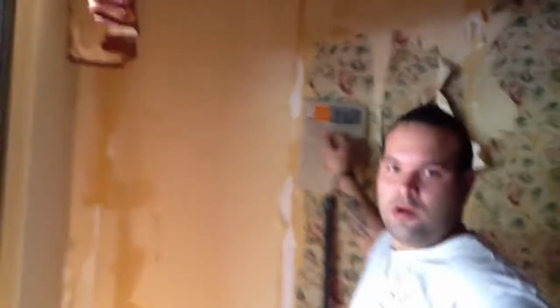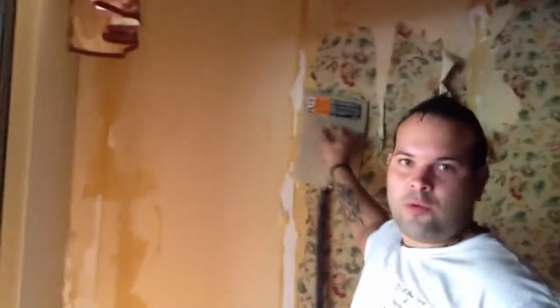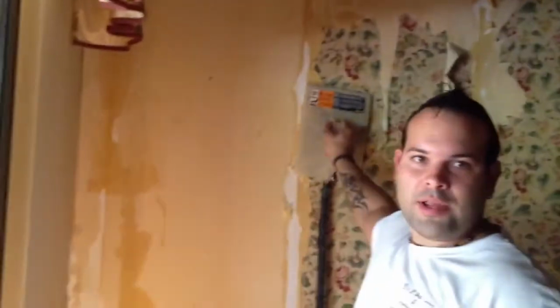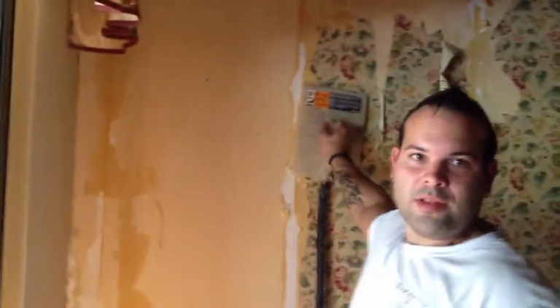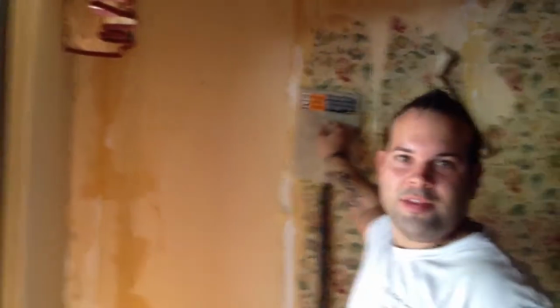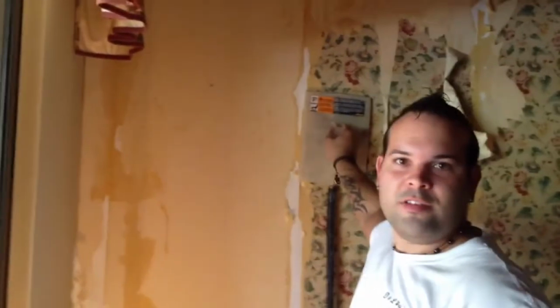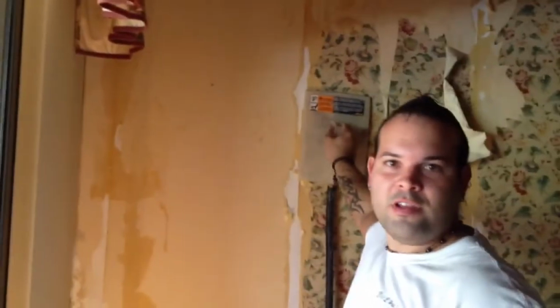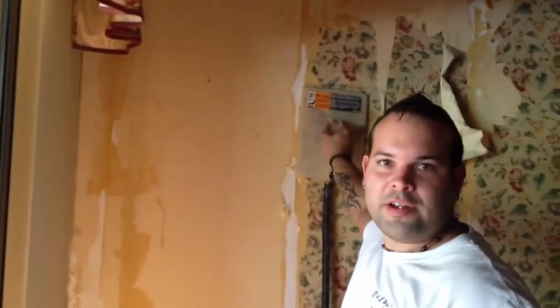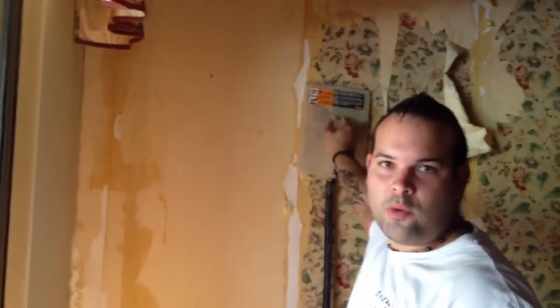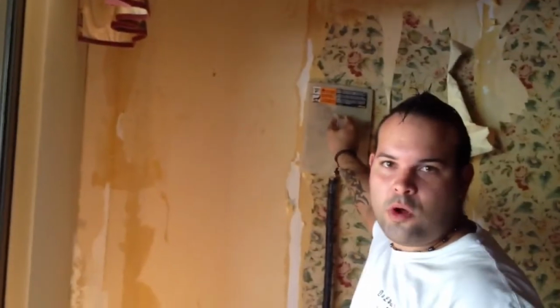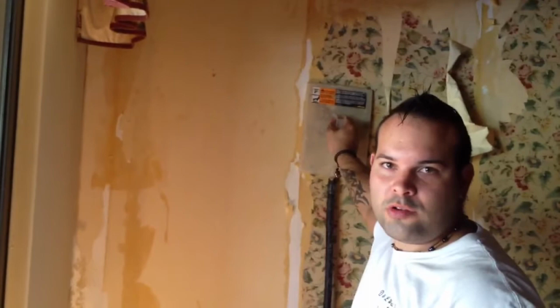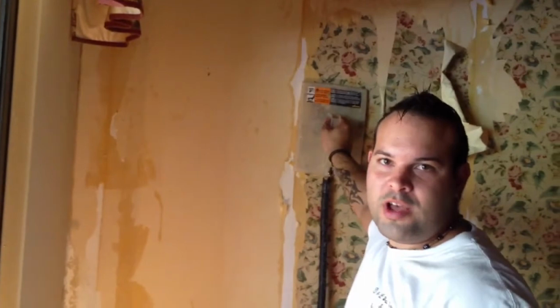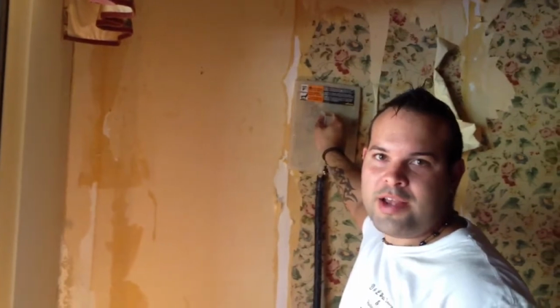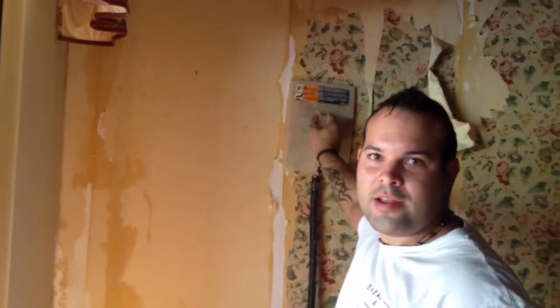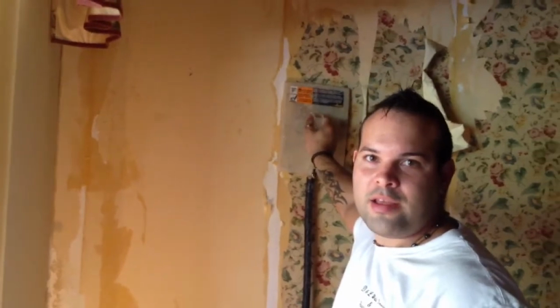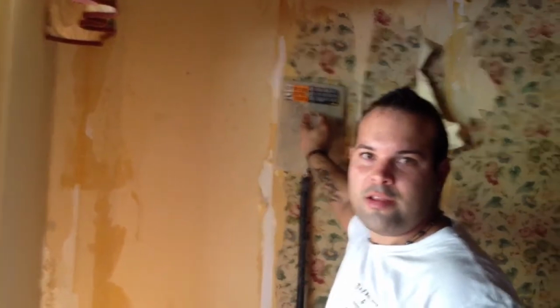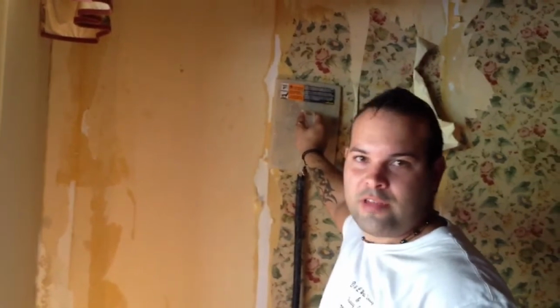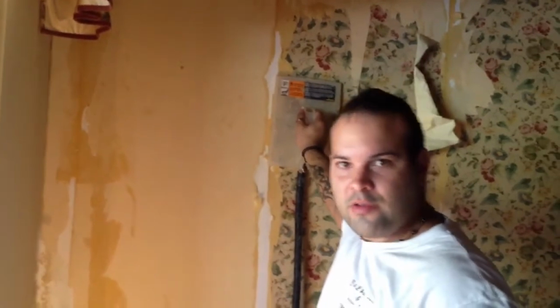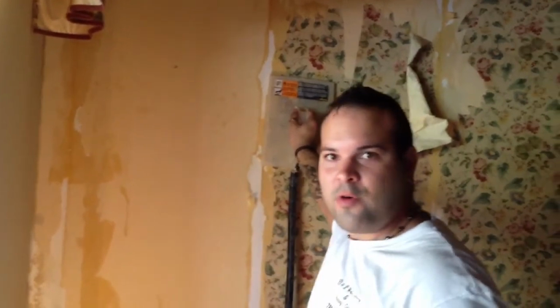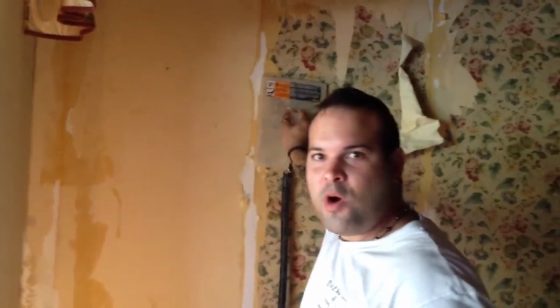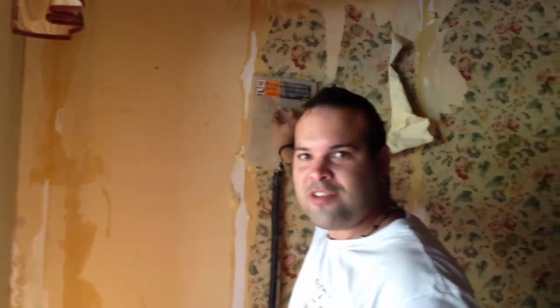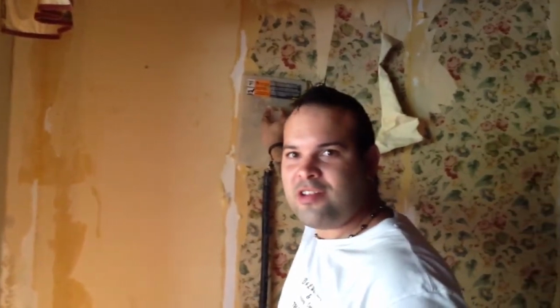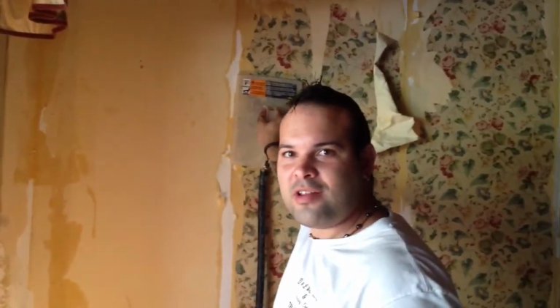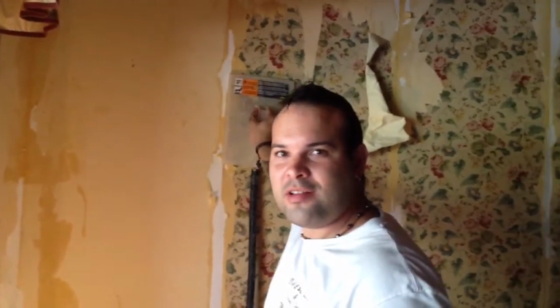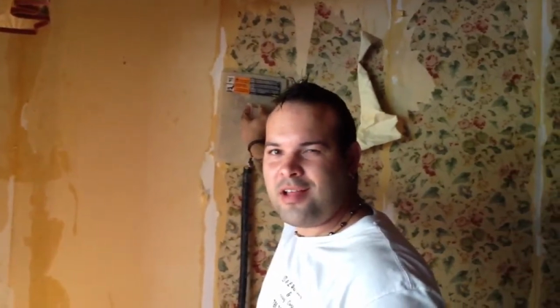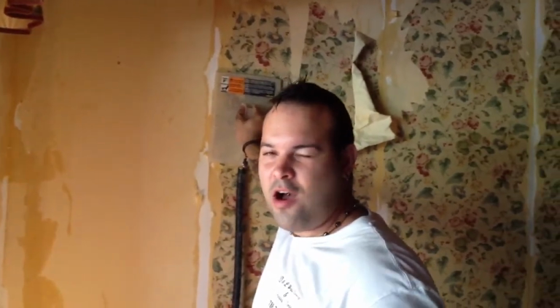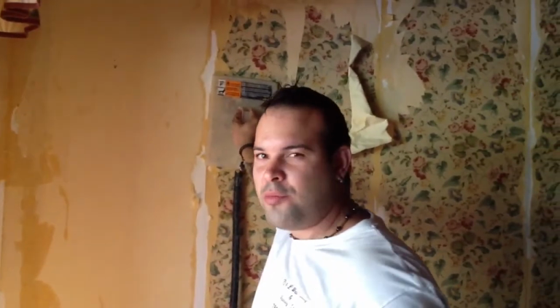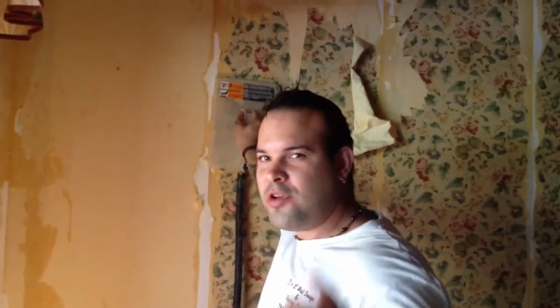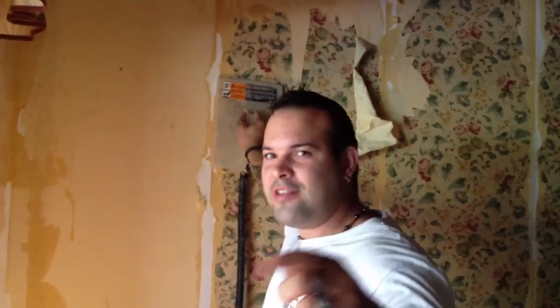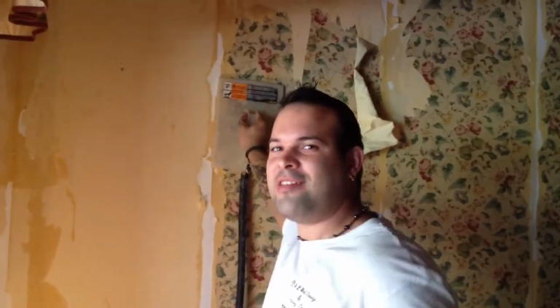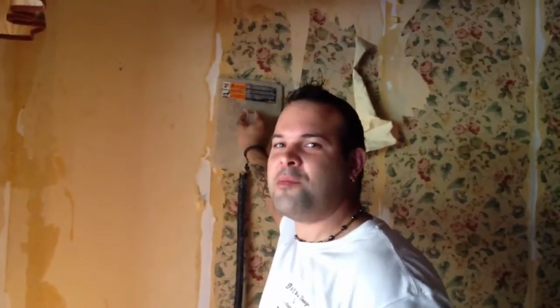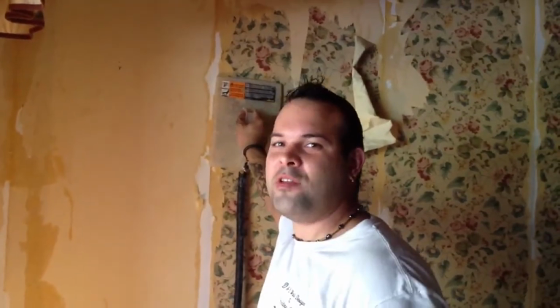Alright, this is V&L Wall Design. Thank you for watching. I hope you guys liked the video.